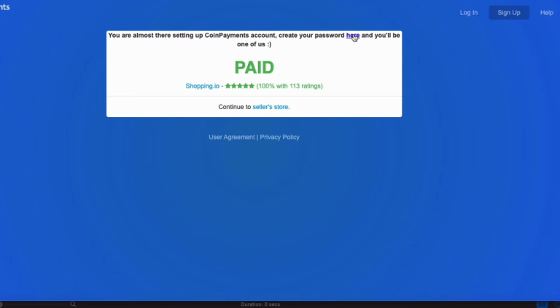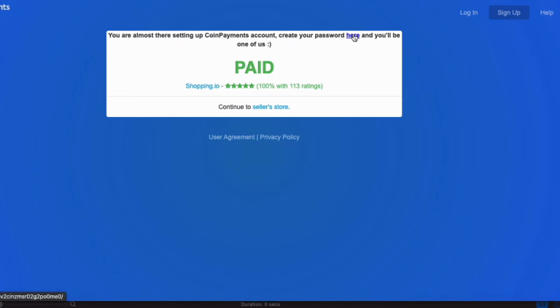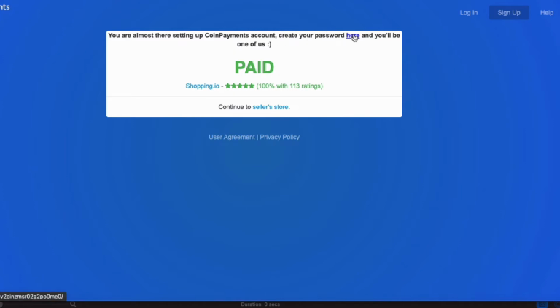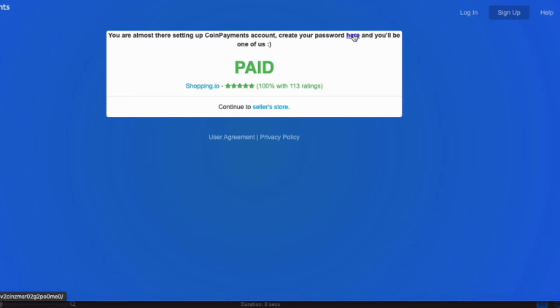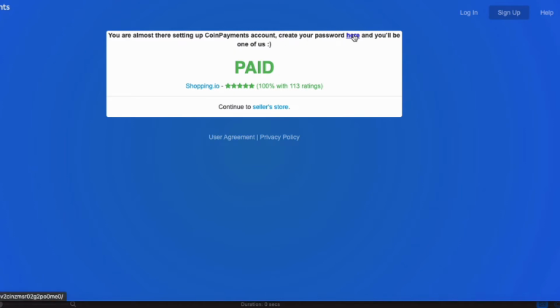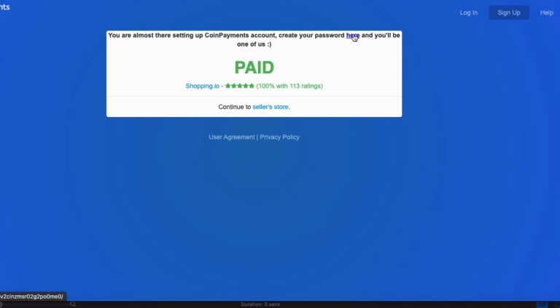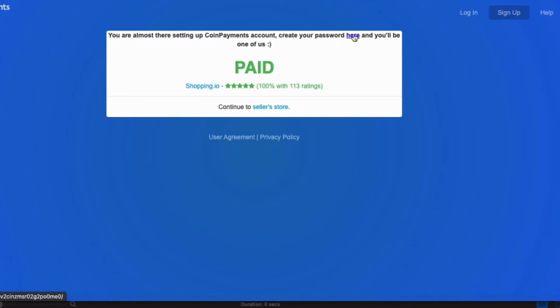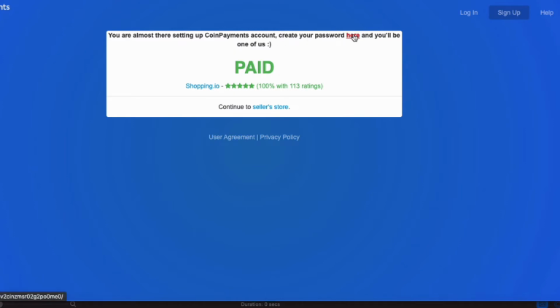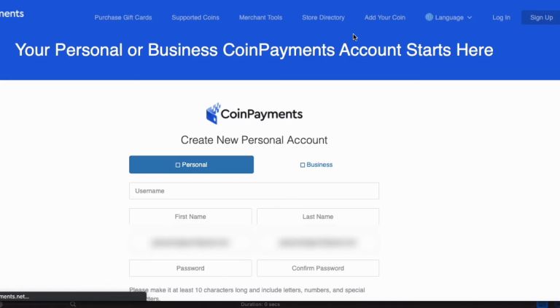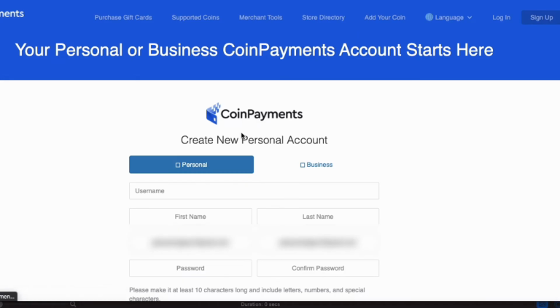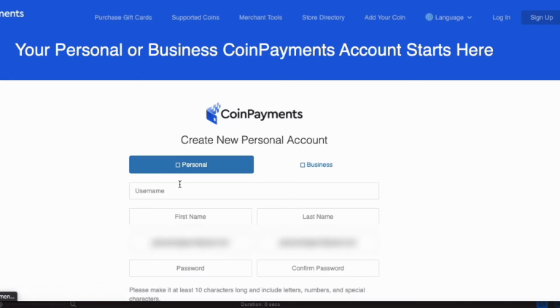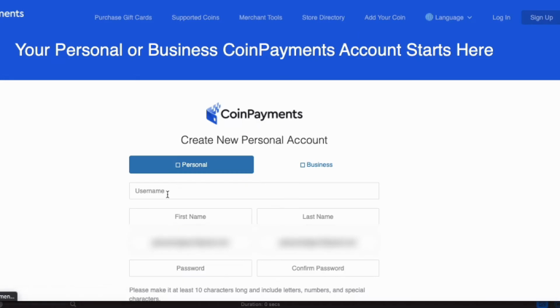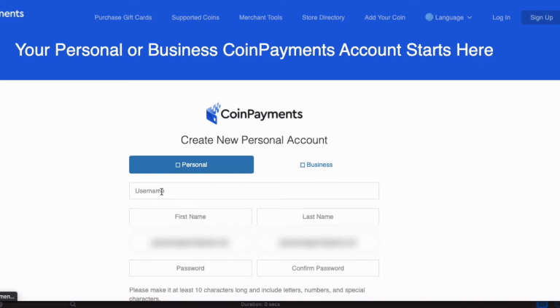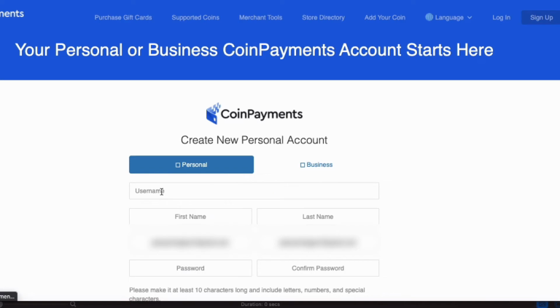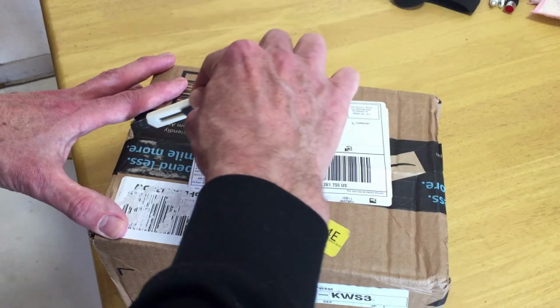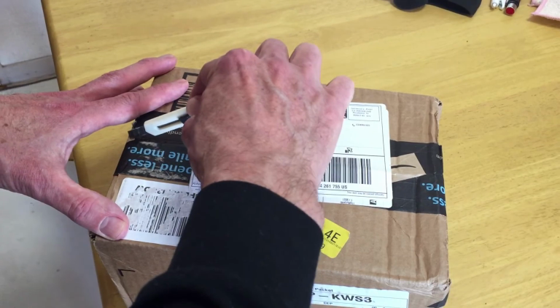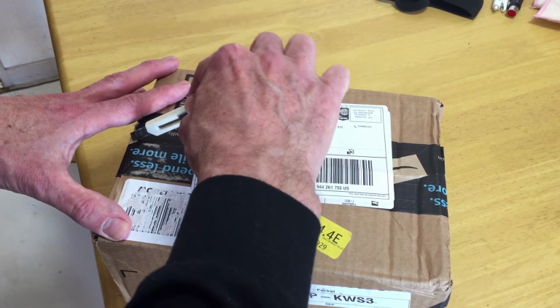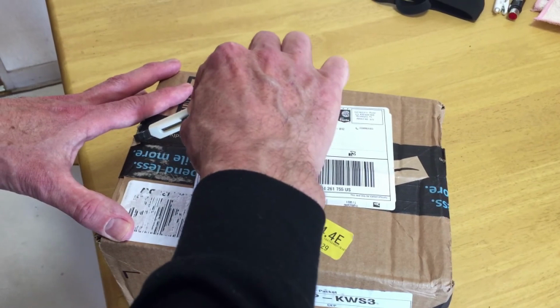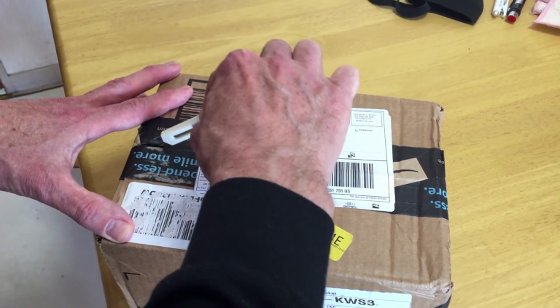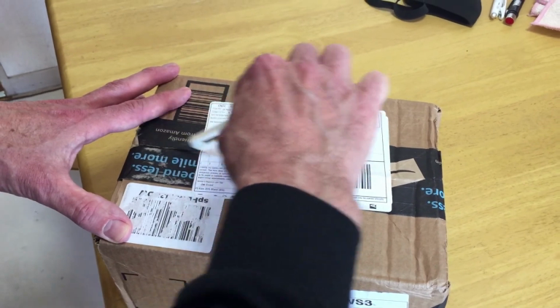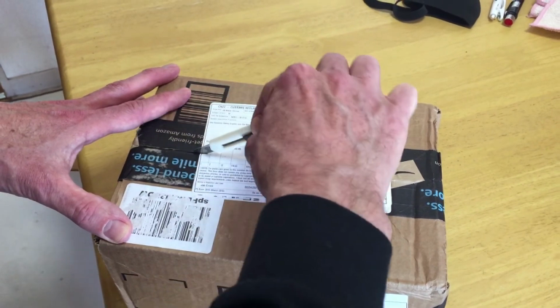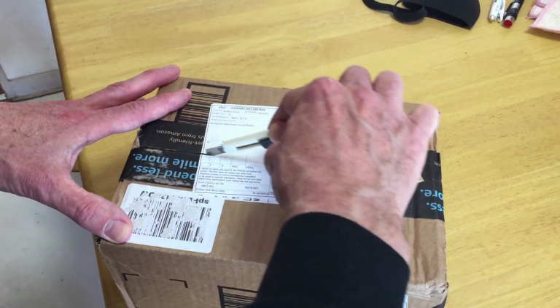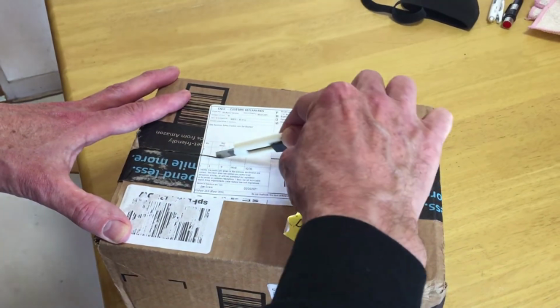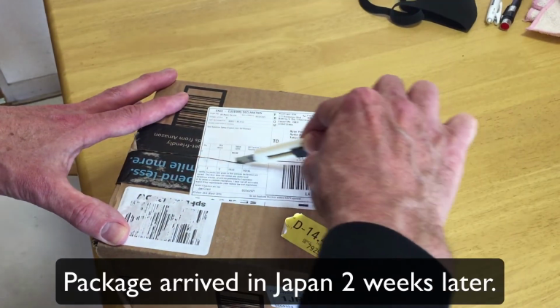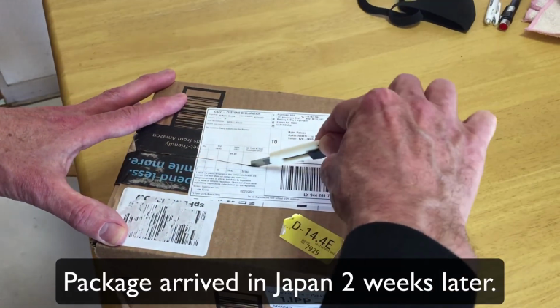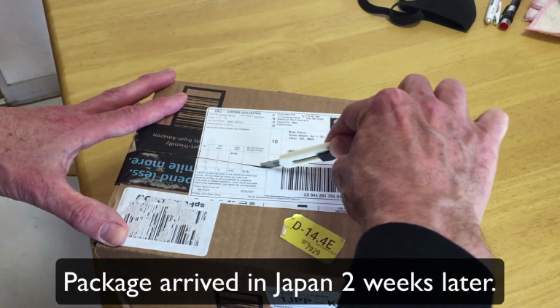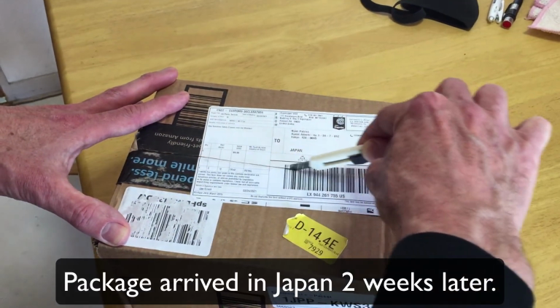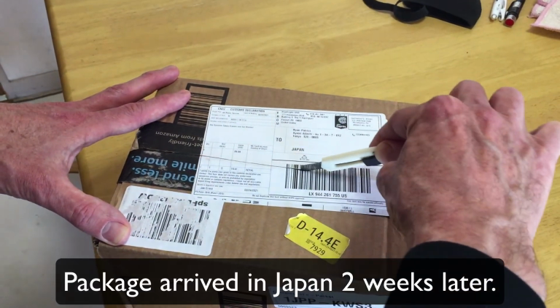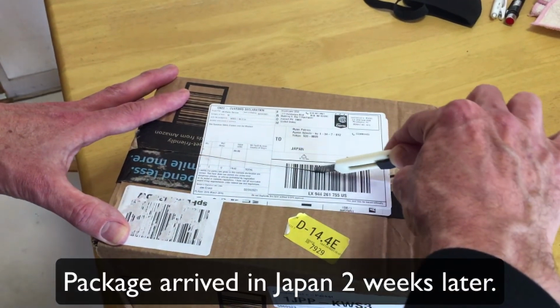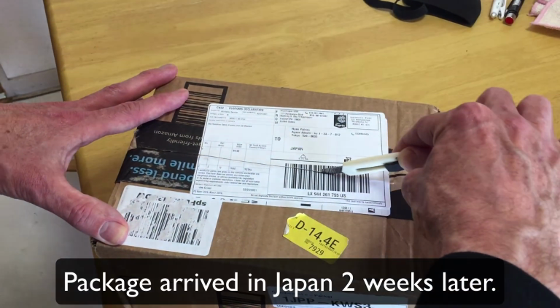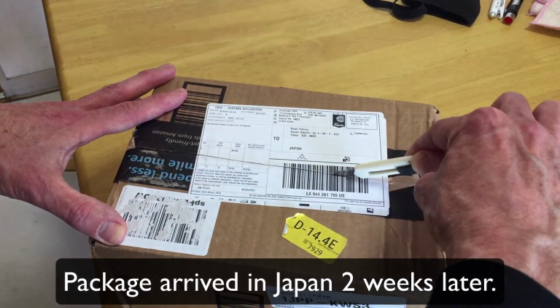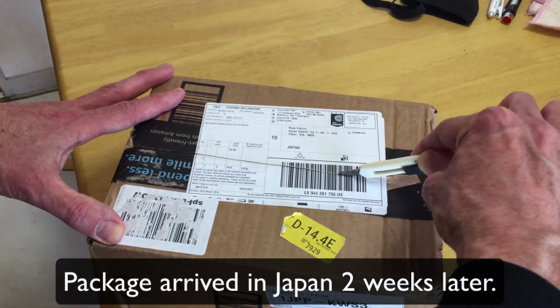Now fast forward into the future. The item has finally arrived in Japan. Exciting stuff.